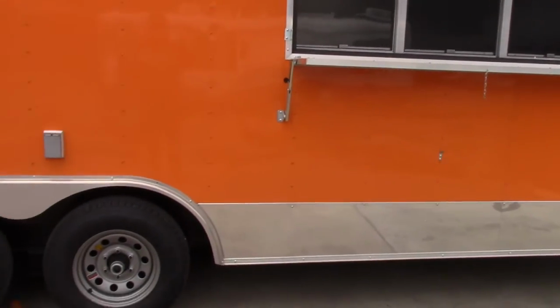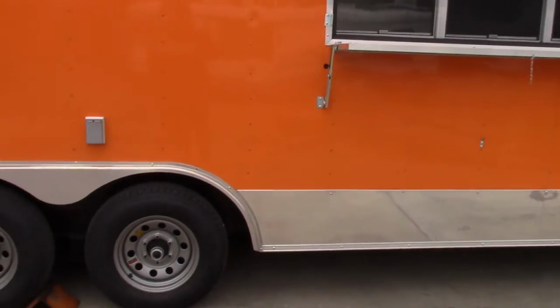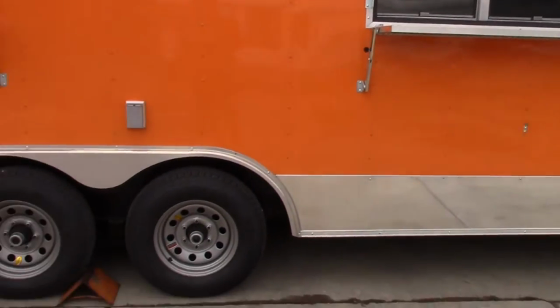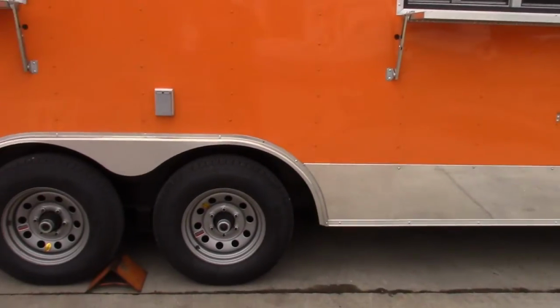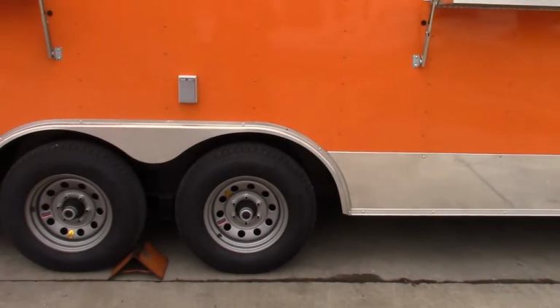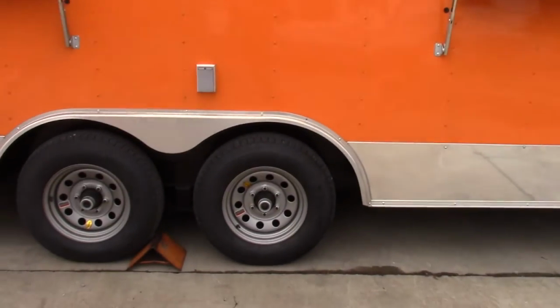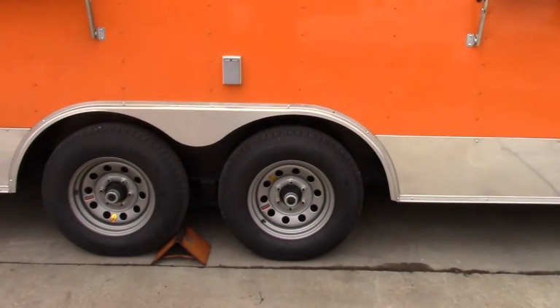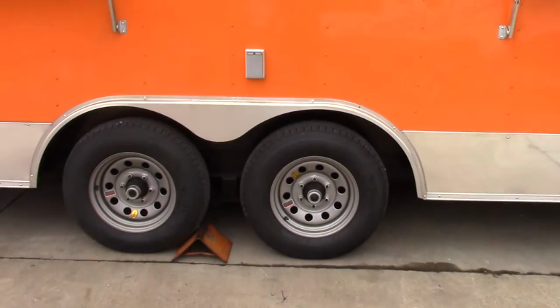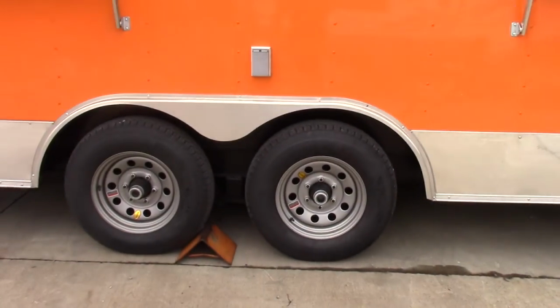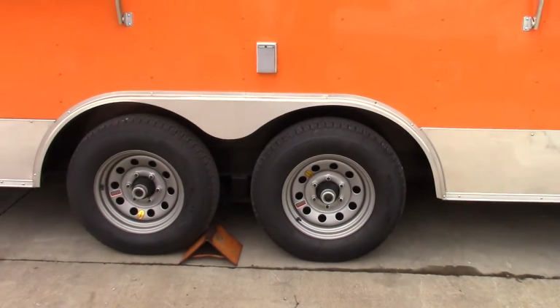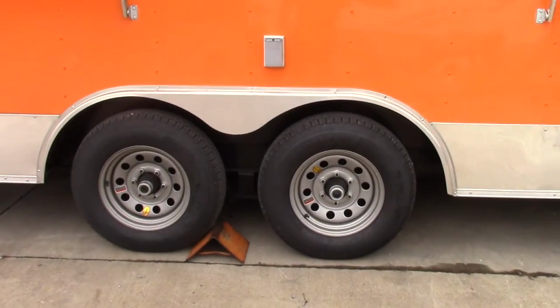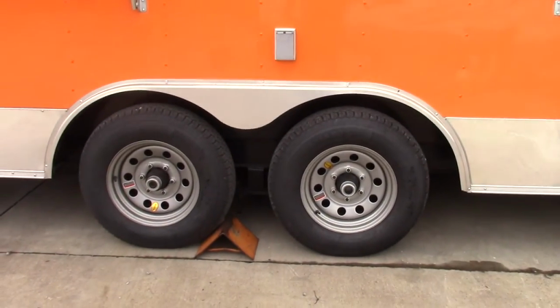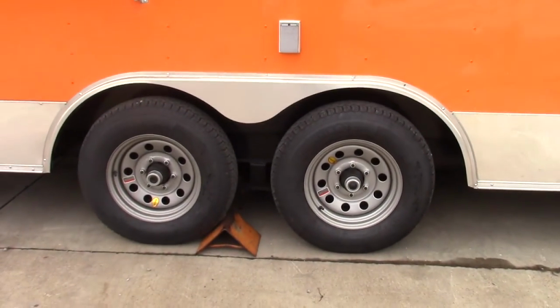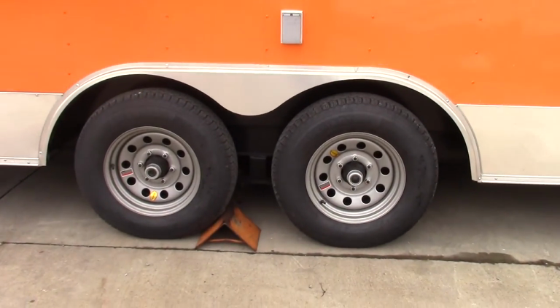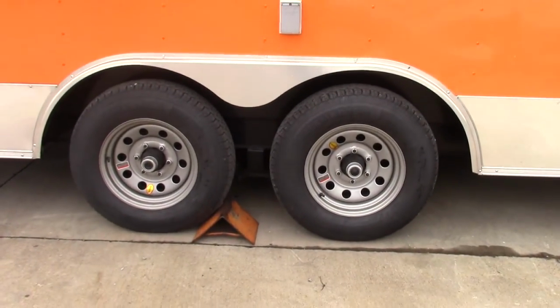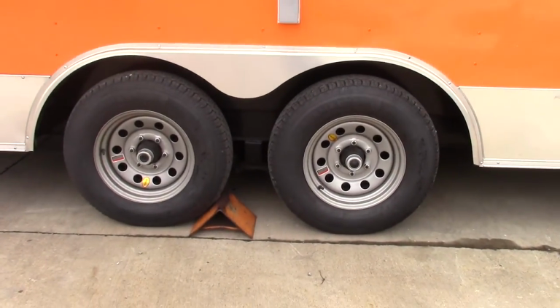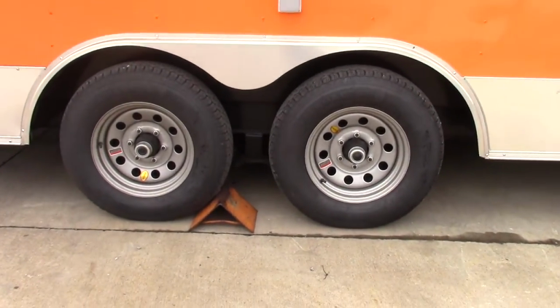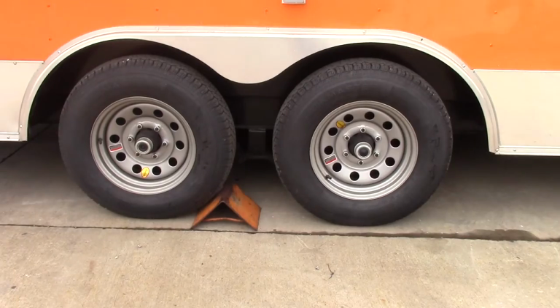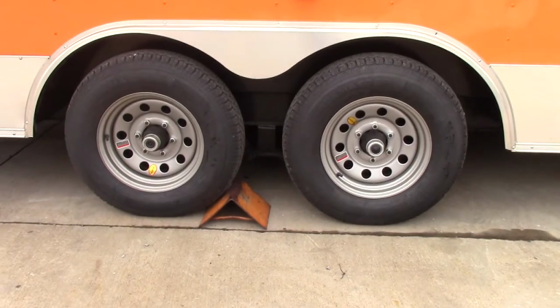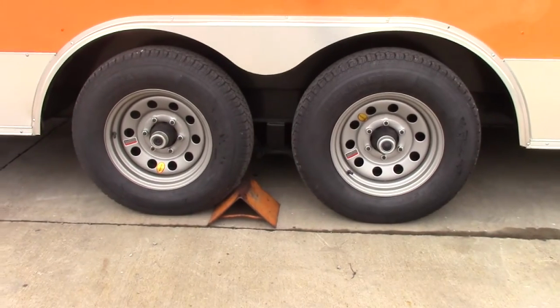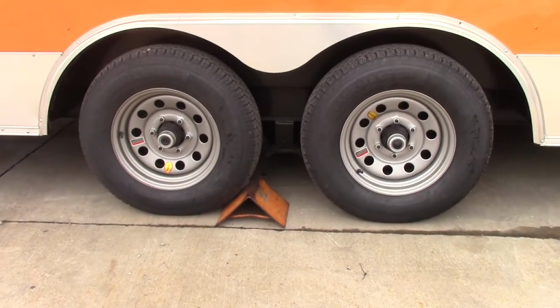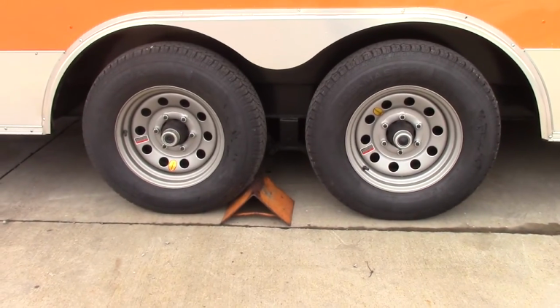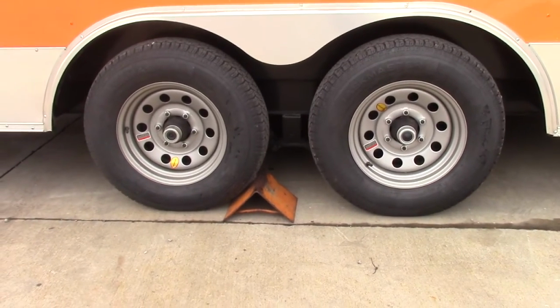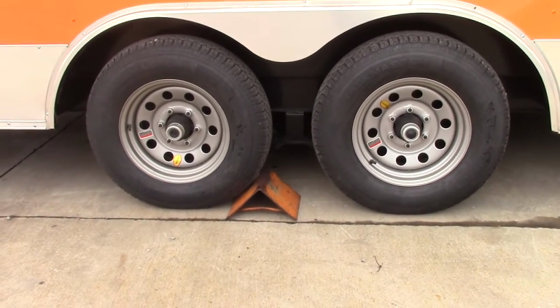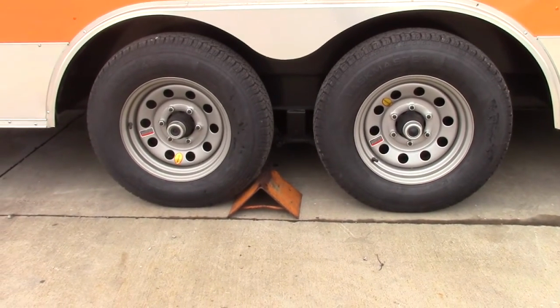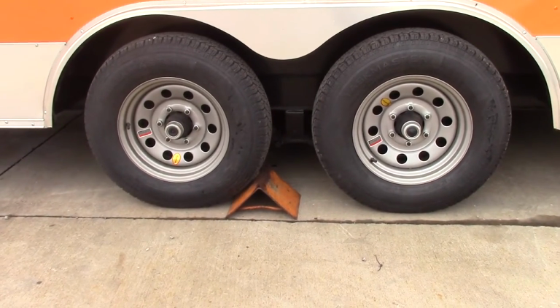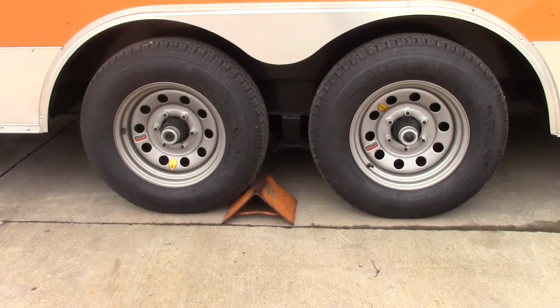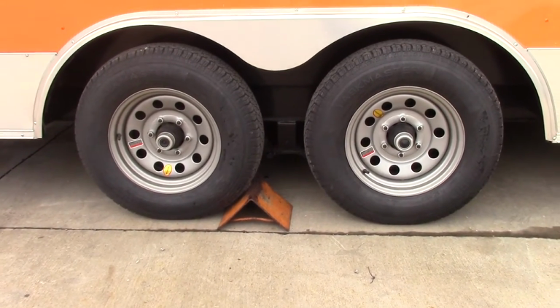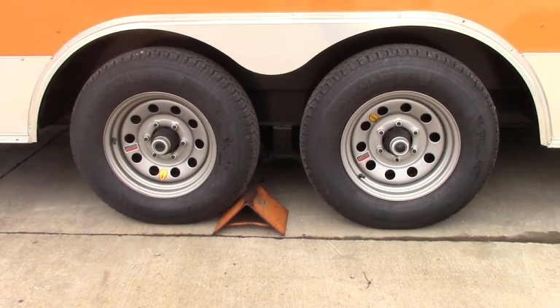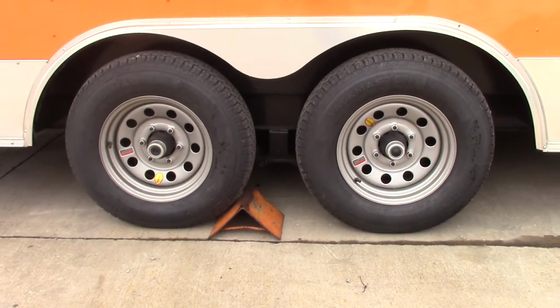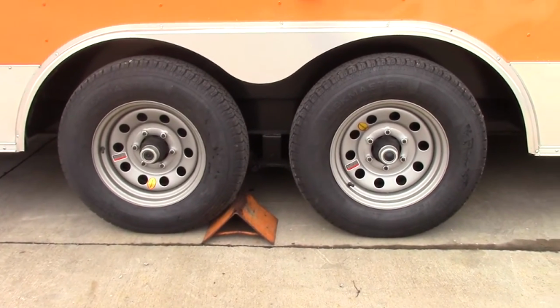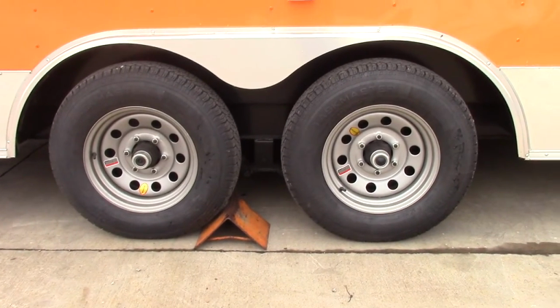This trailer features two 5,200 pound axles with steel wheels and tires.